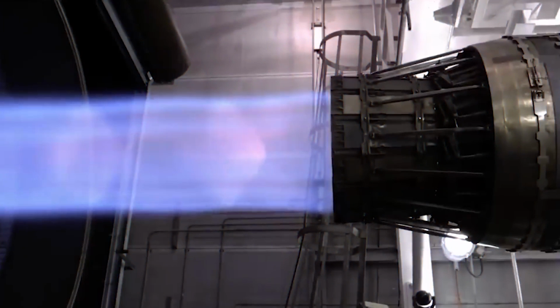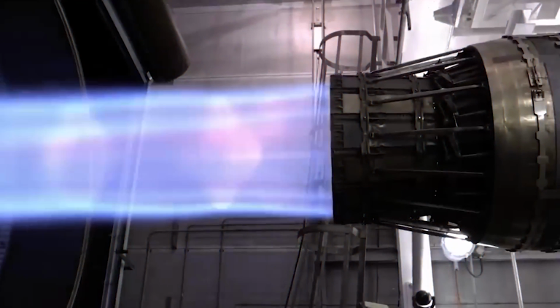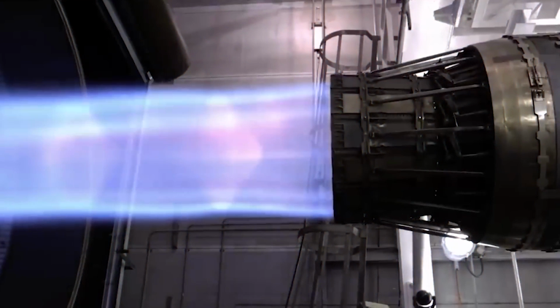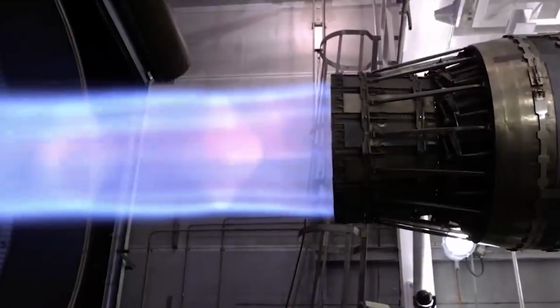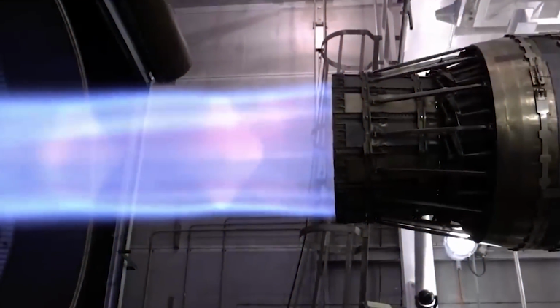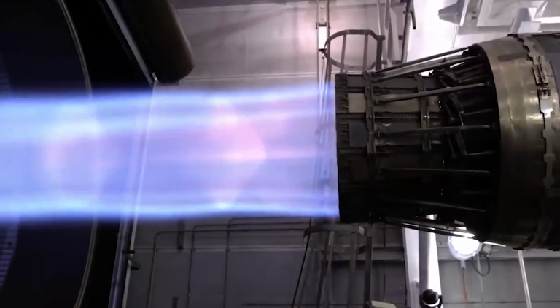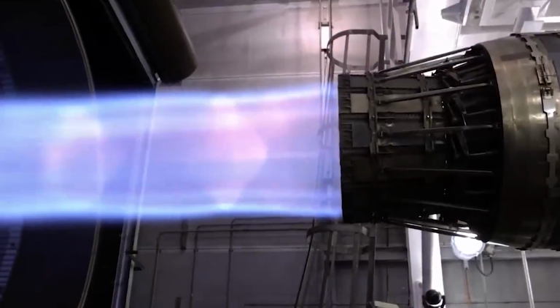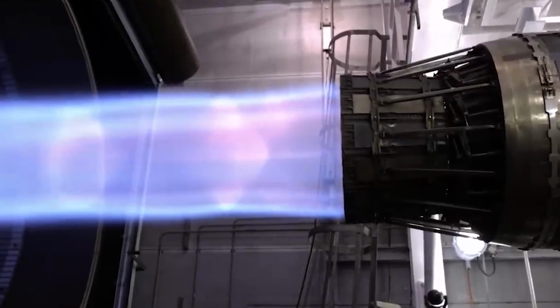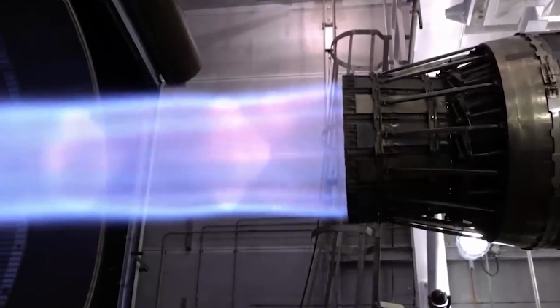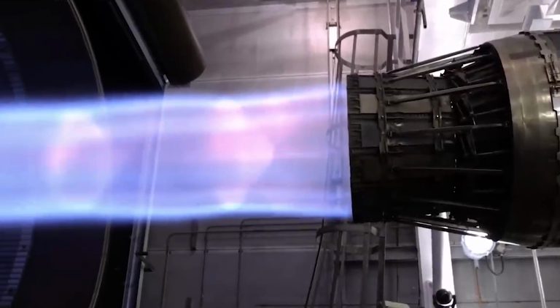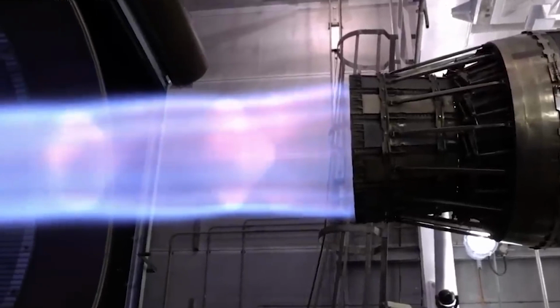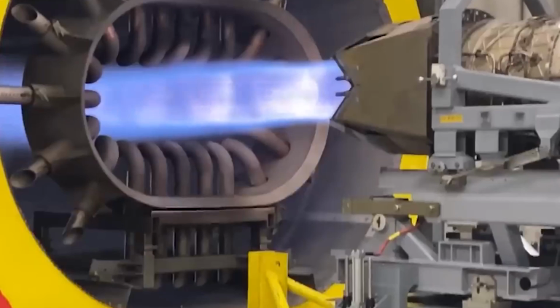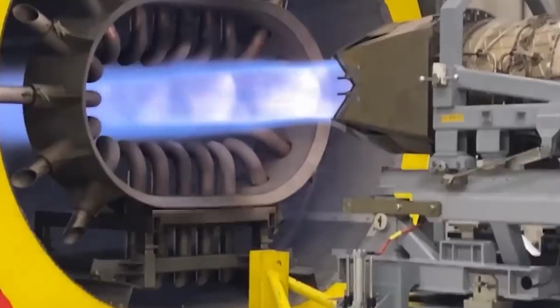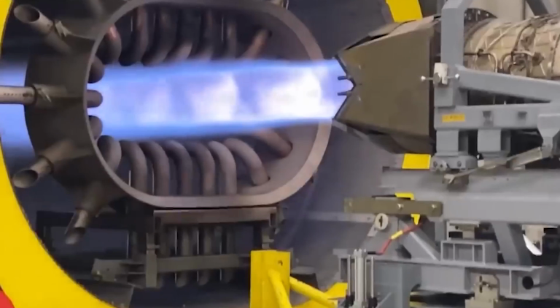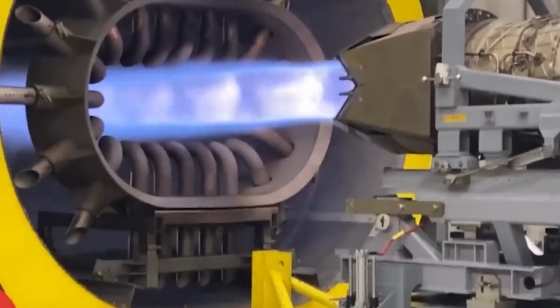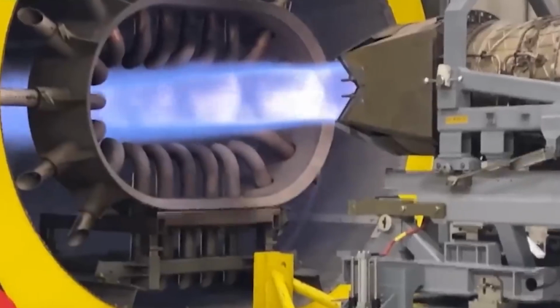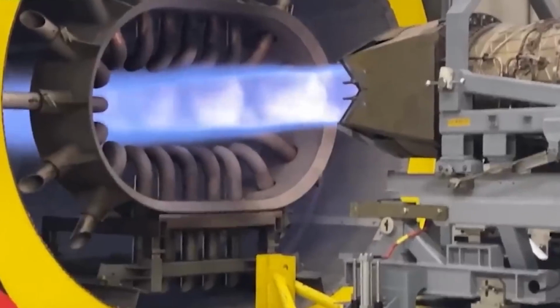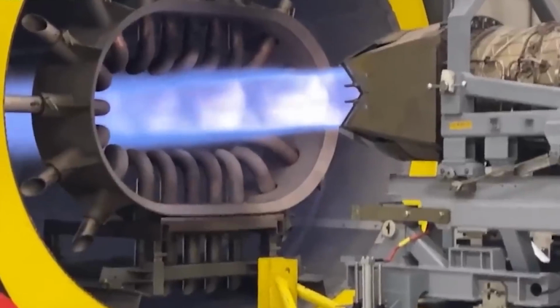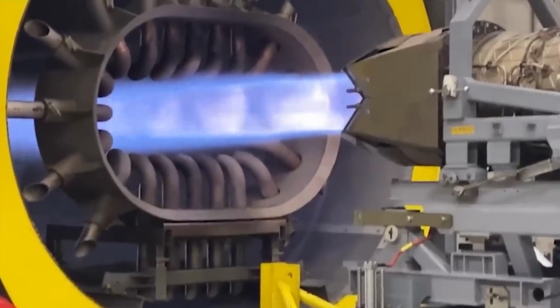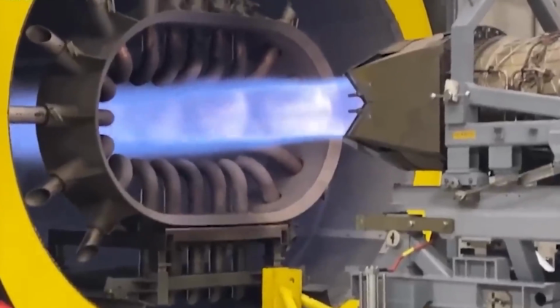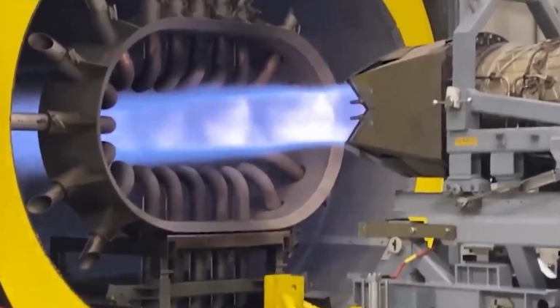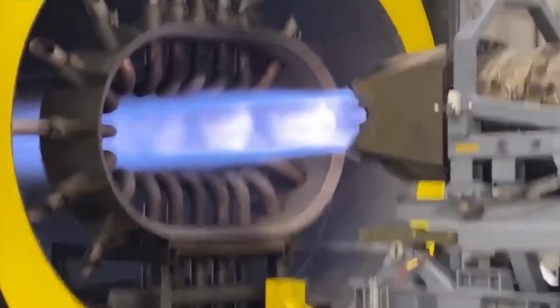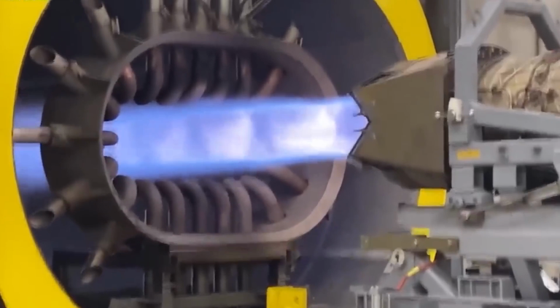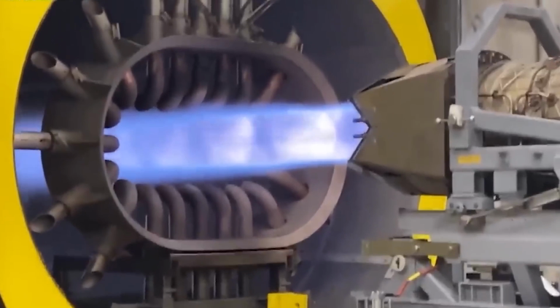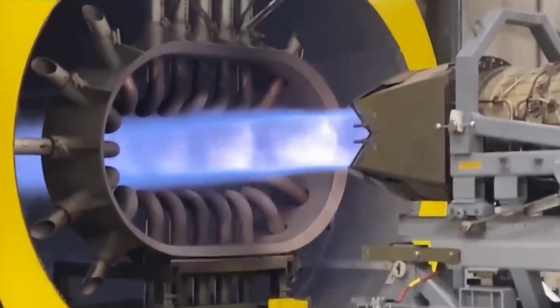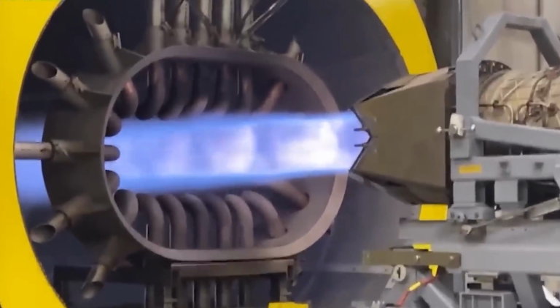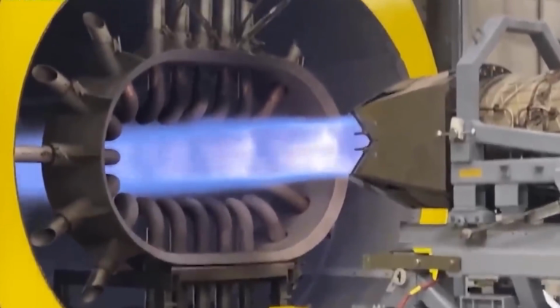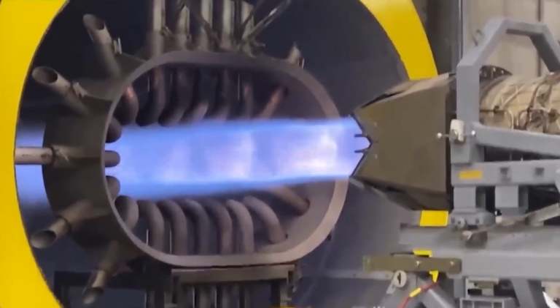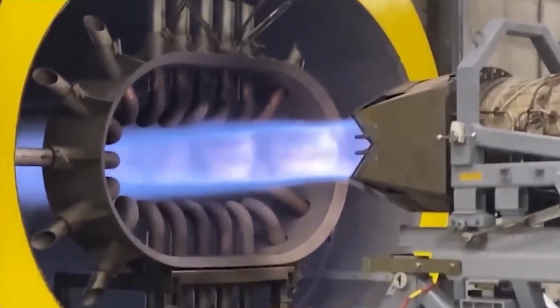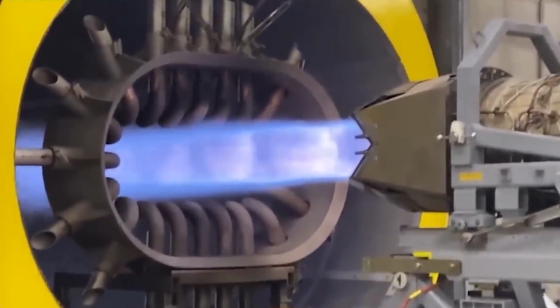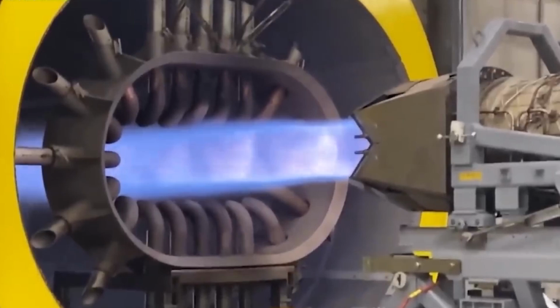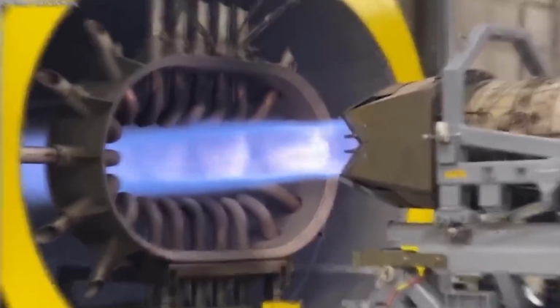Futurologists speculate on a potential generation of hybrid planes that use plasma jets for cruising after fossil fuels handle takeoff.